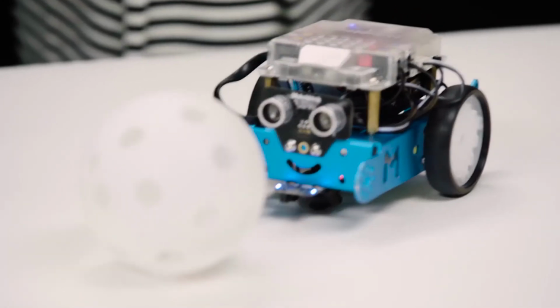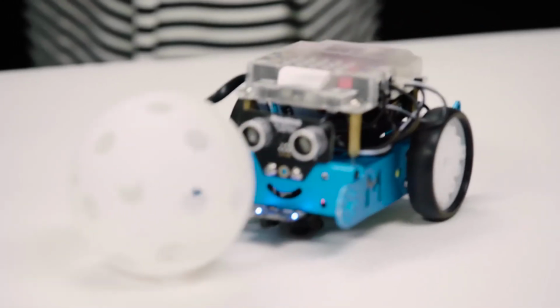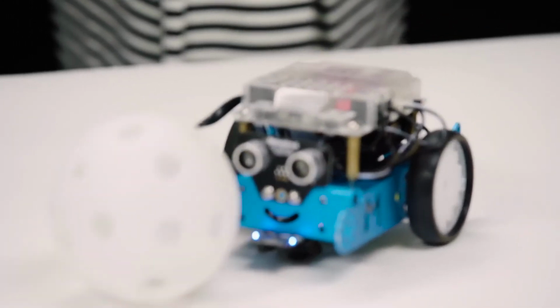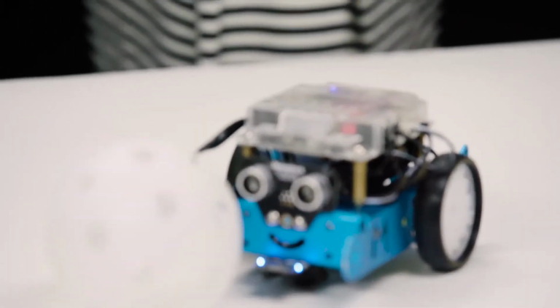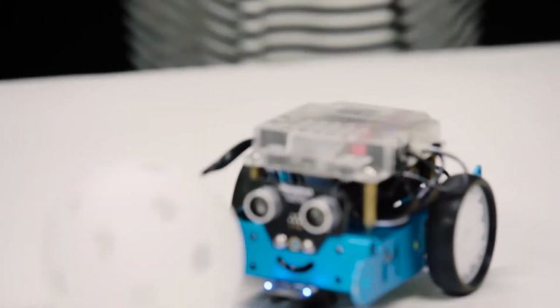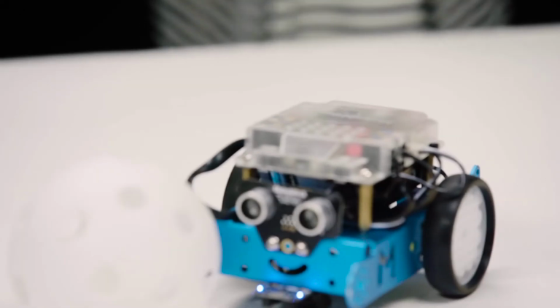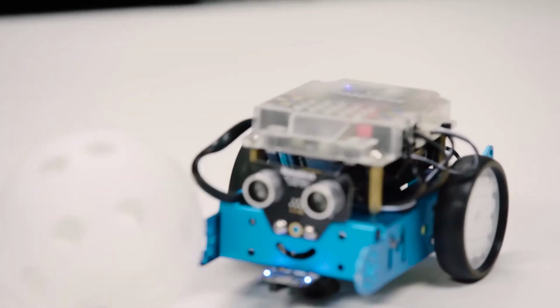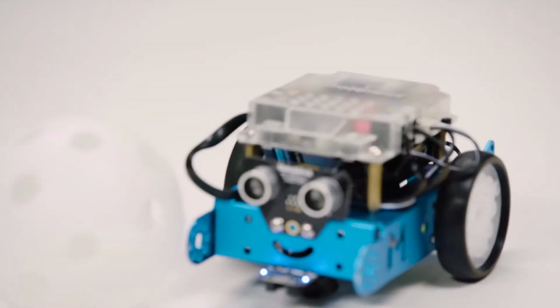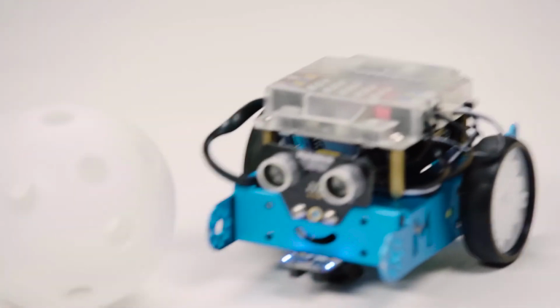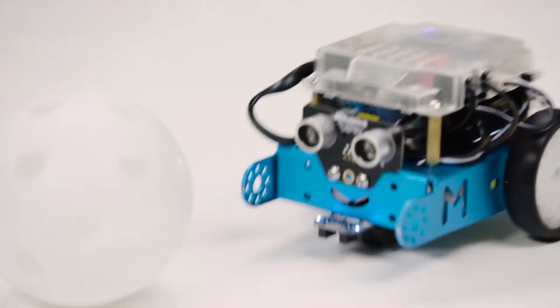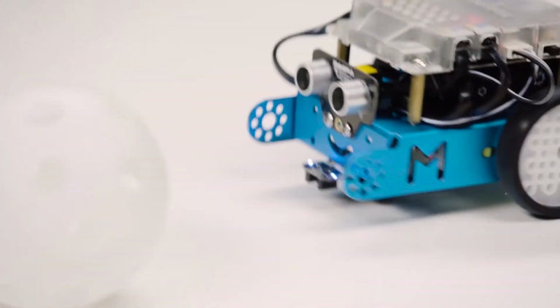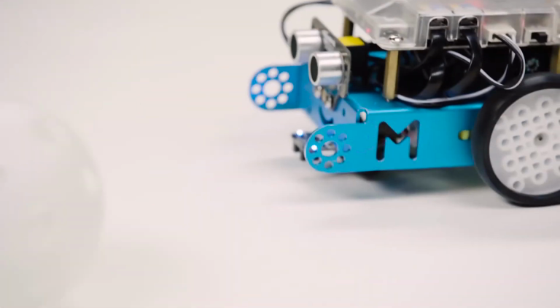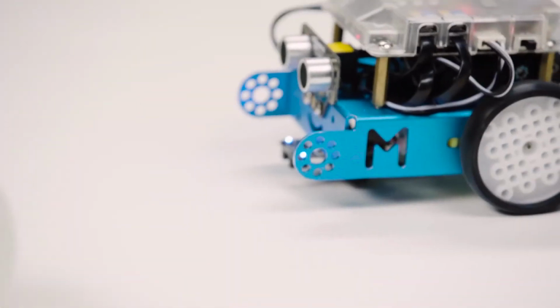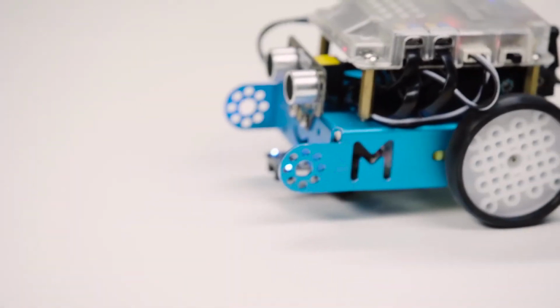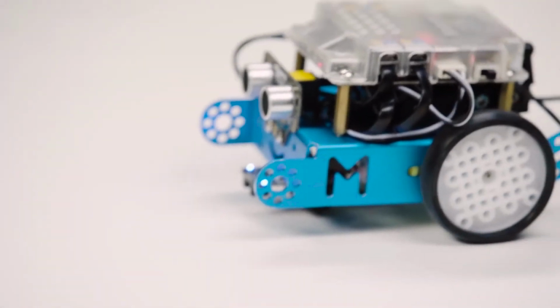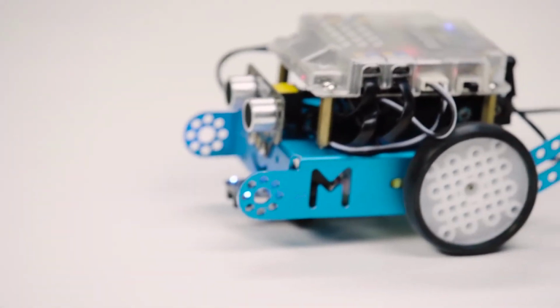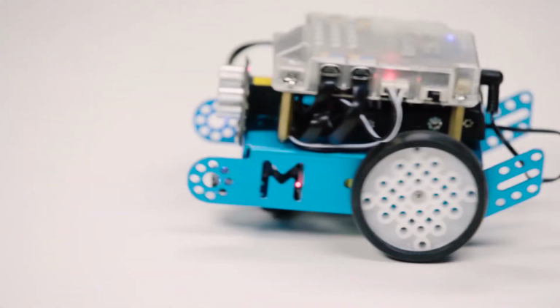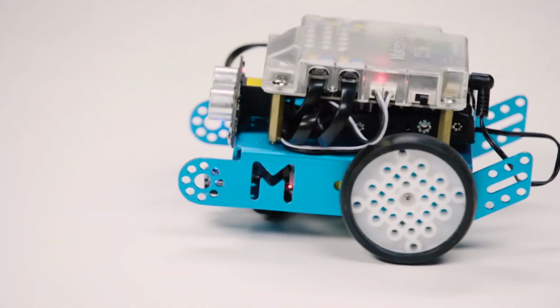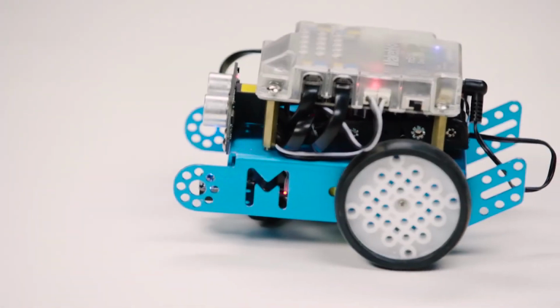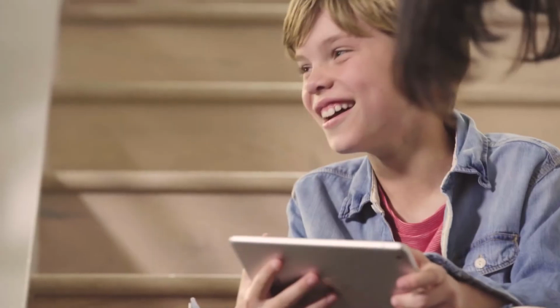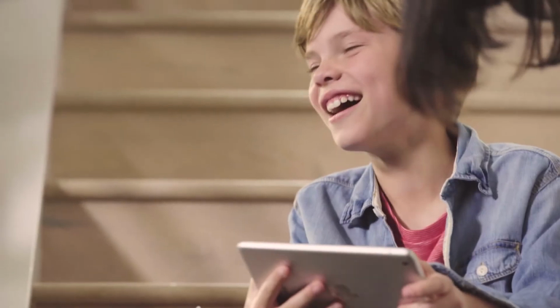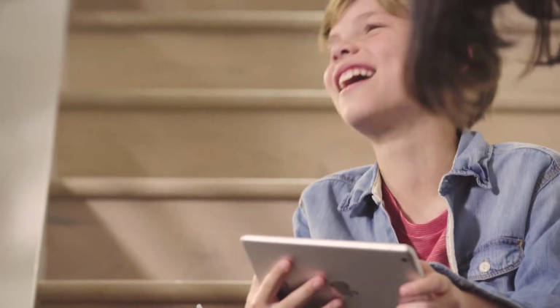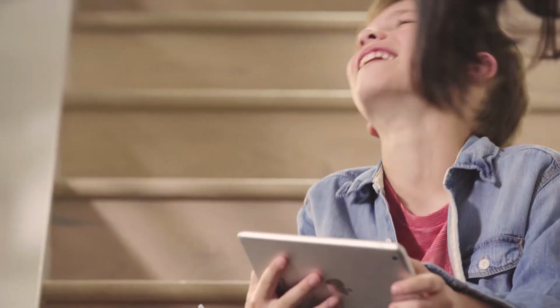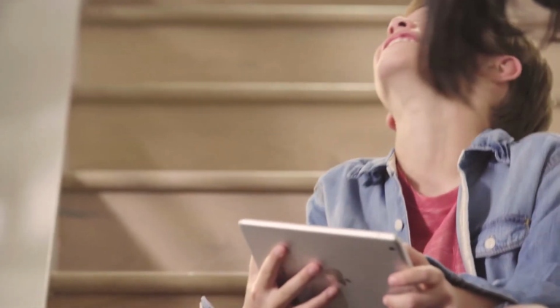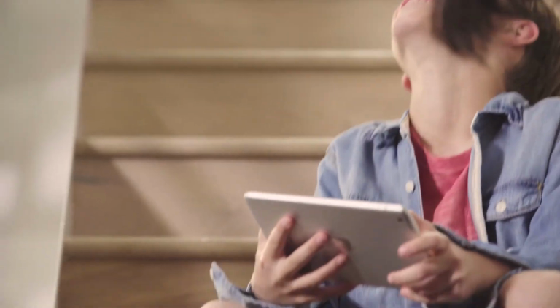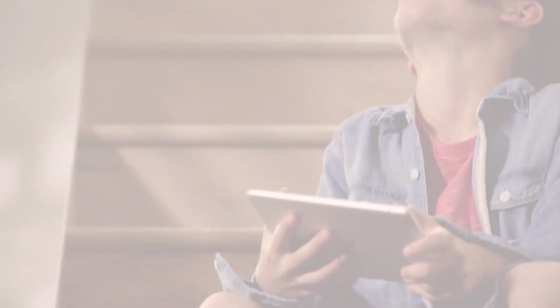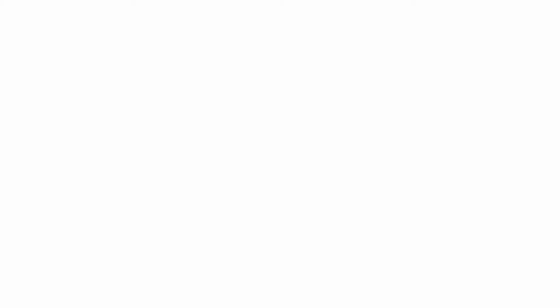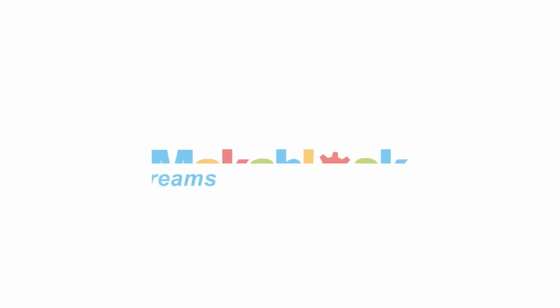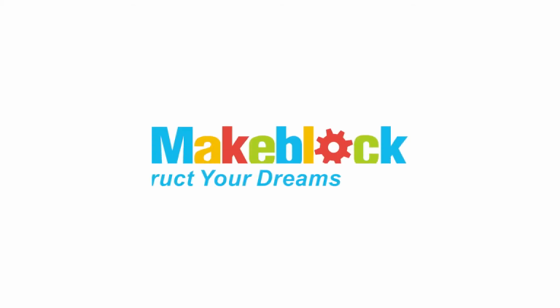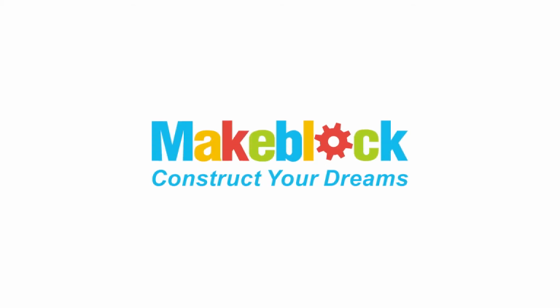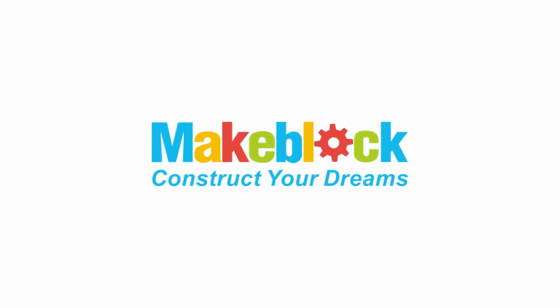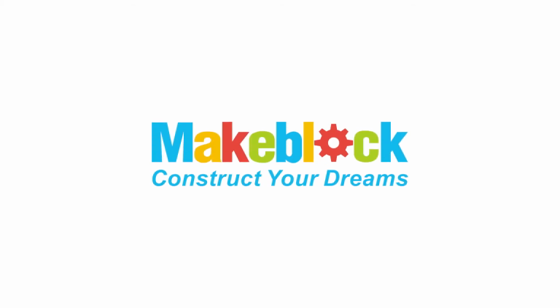MBOT gives children and parents alike a tool to learn a skill set that they will use for years to come.